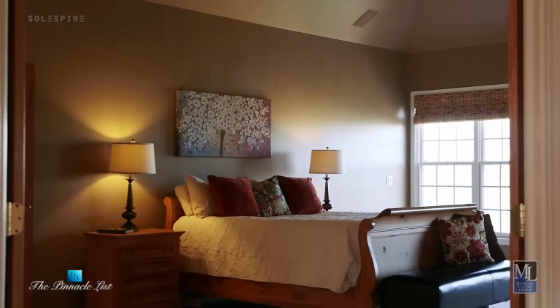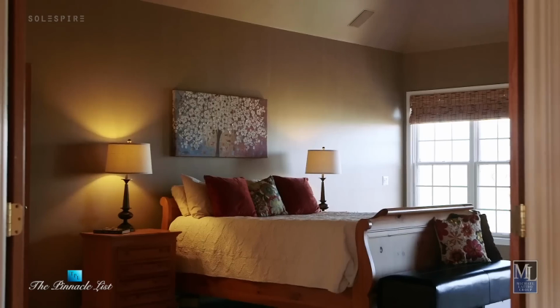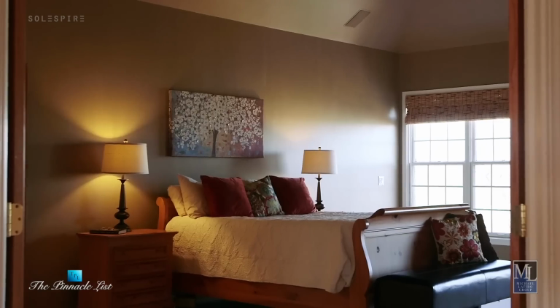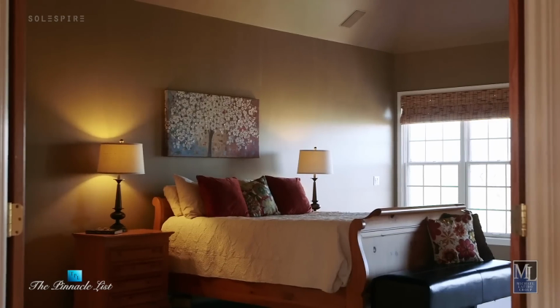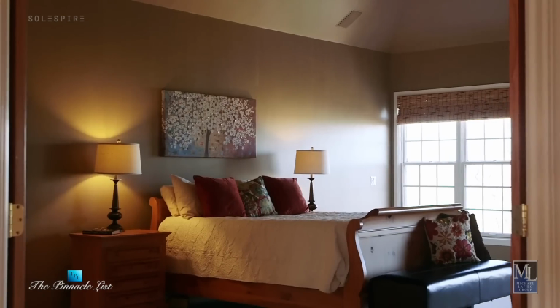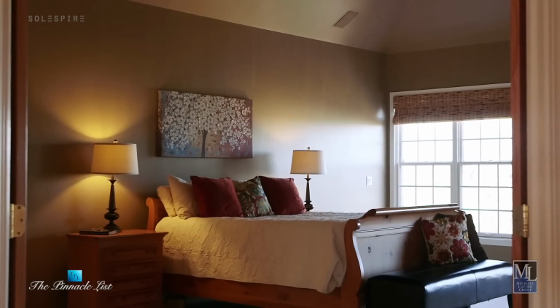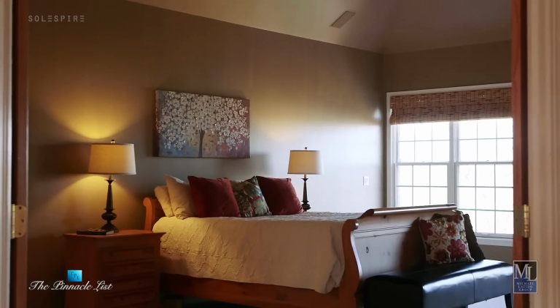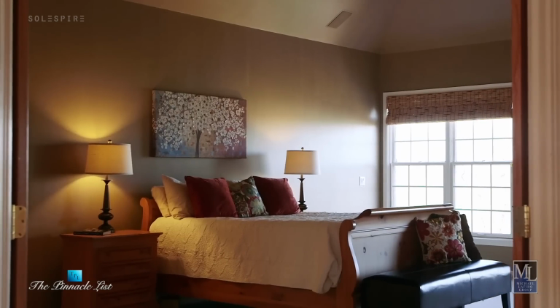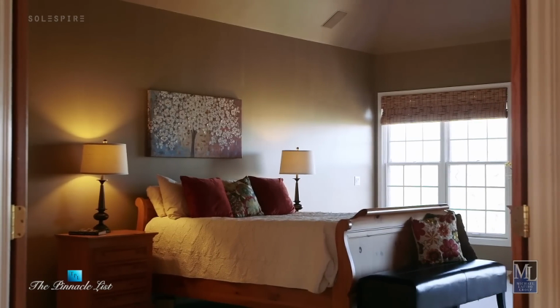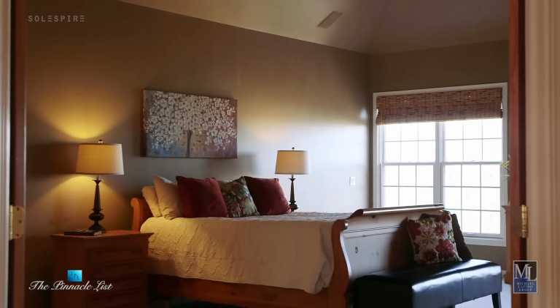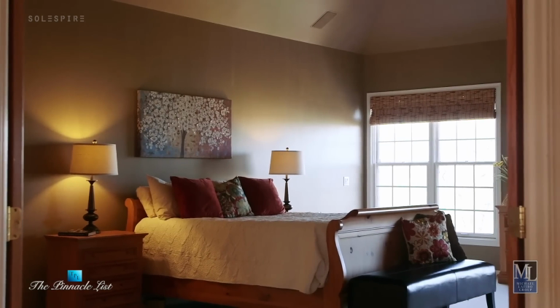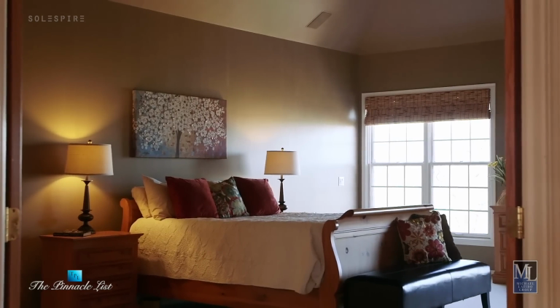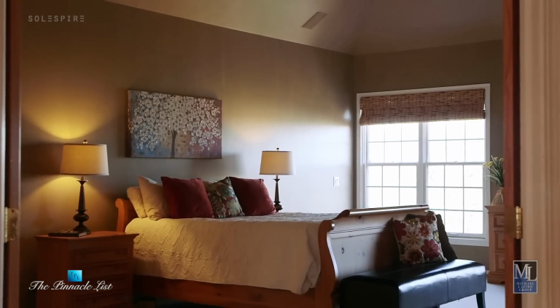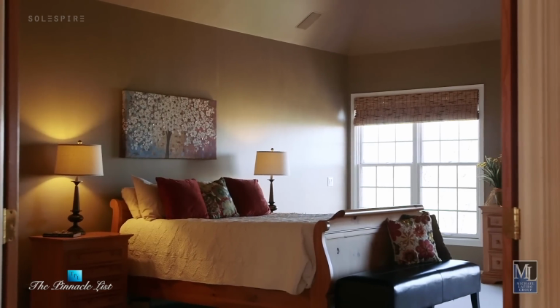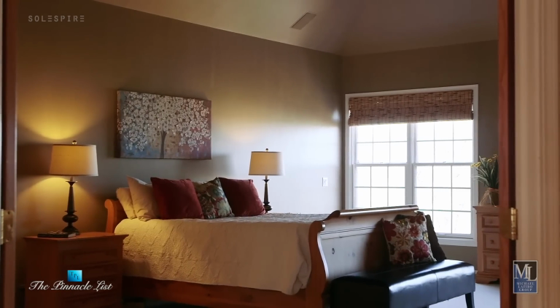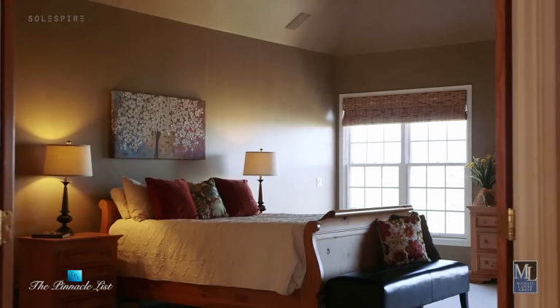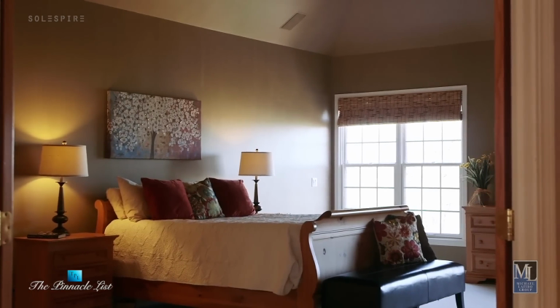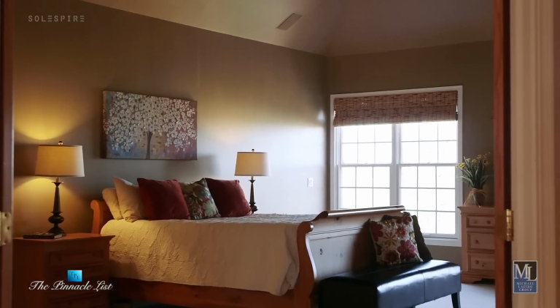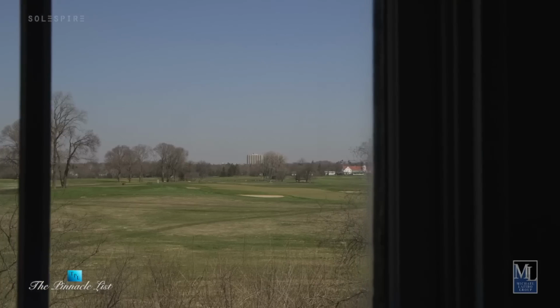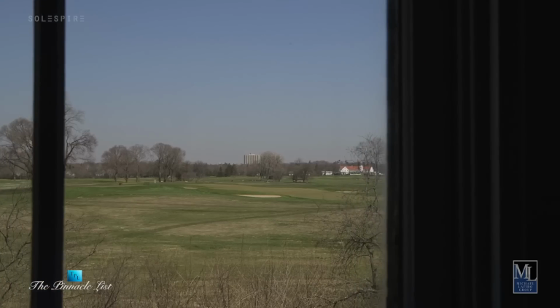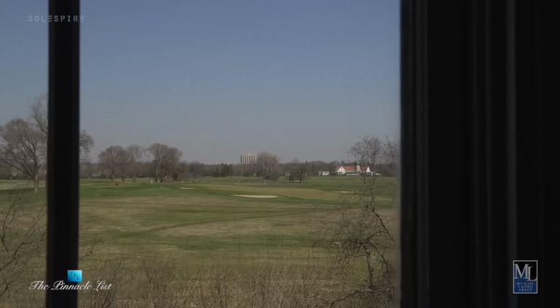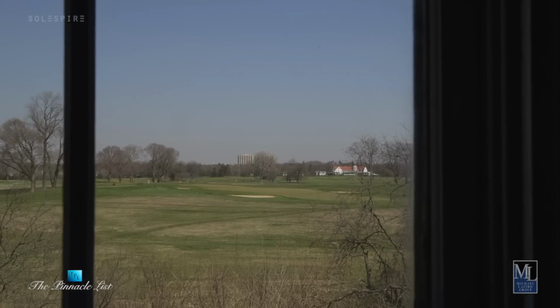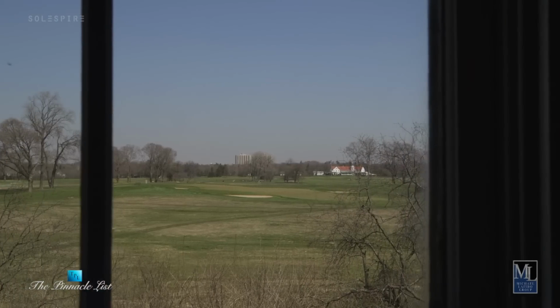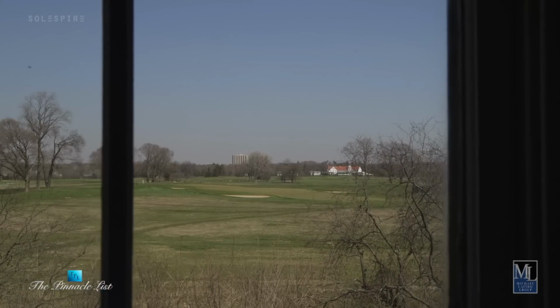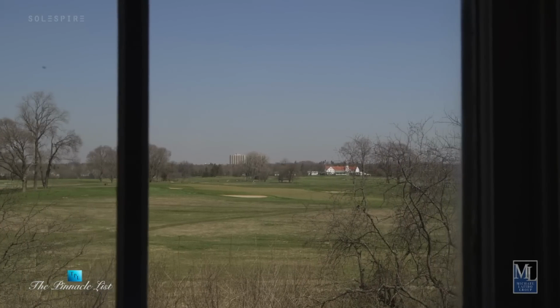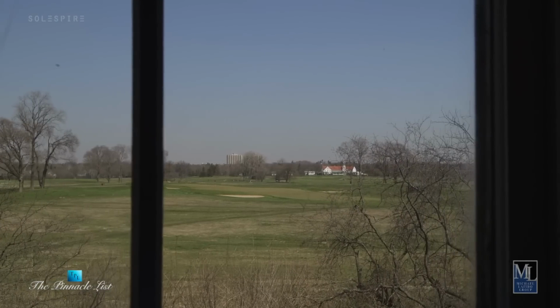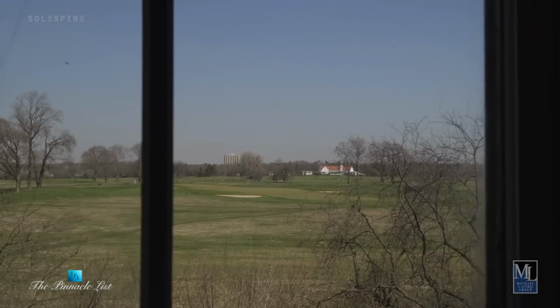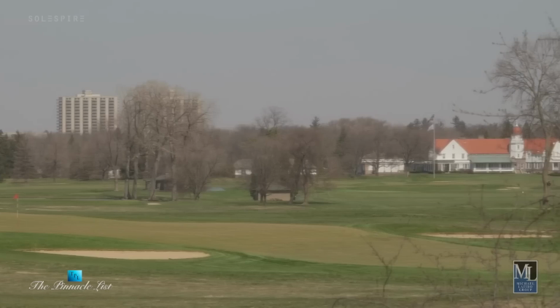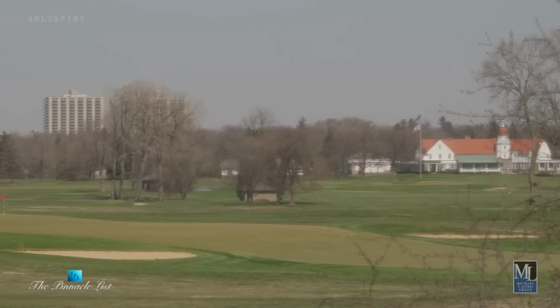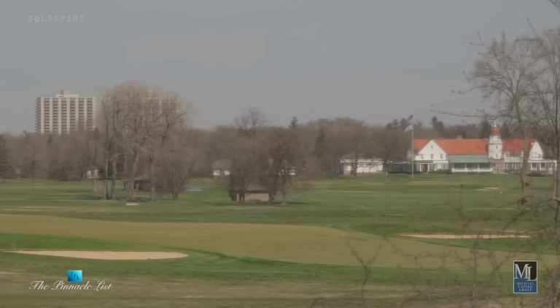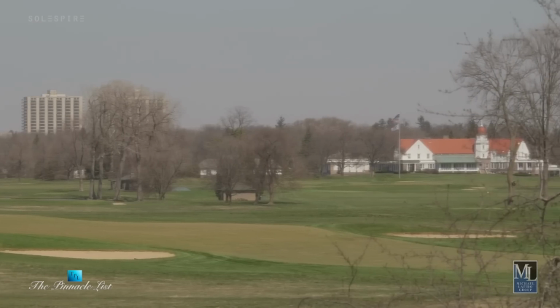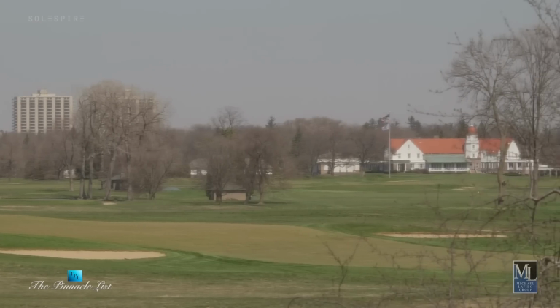Every morning I wake up, first thing I do is look to my left and review the golf course. It's been unobstructed for 16 years and it's been glorious.